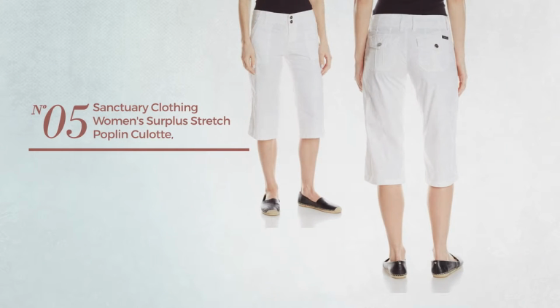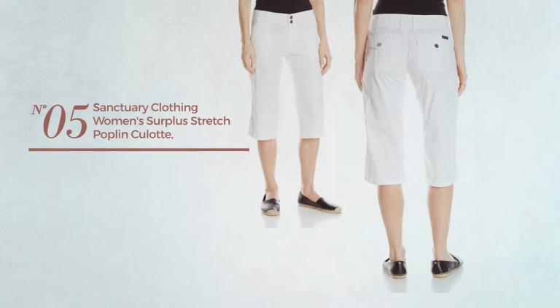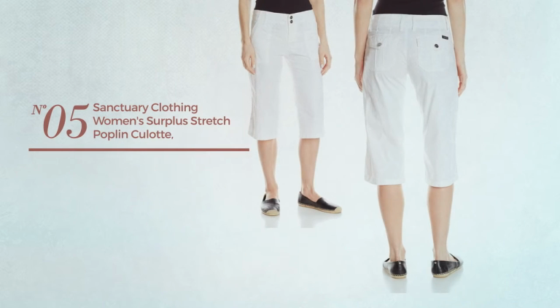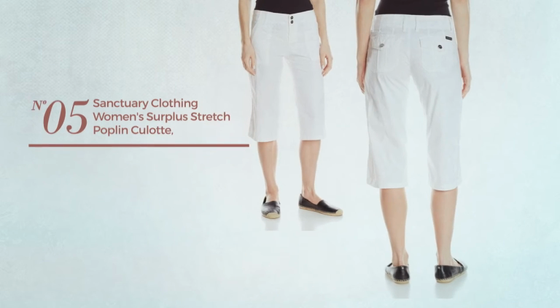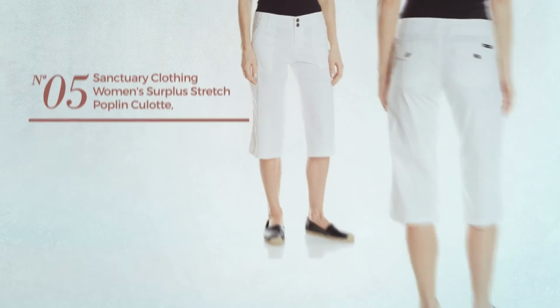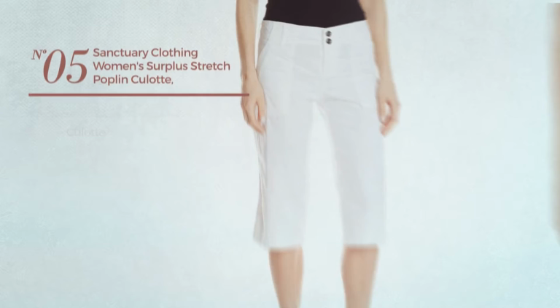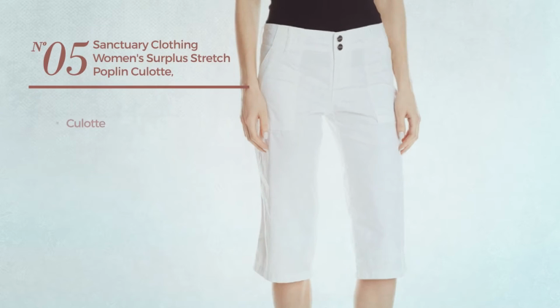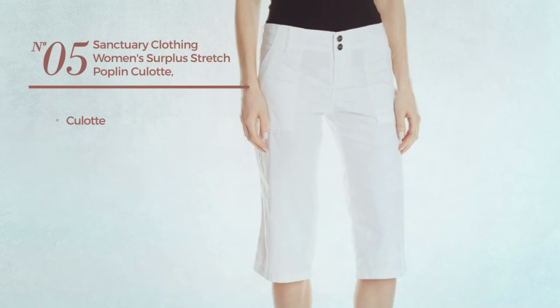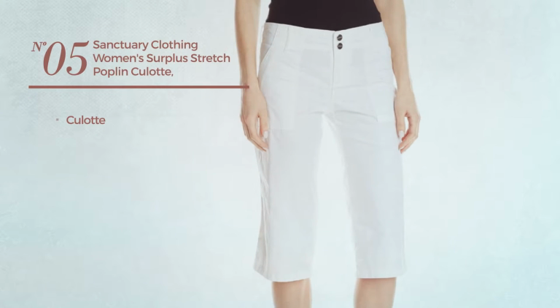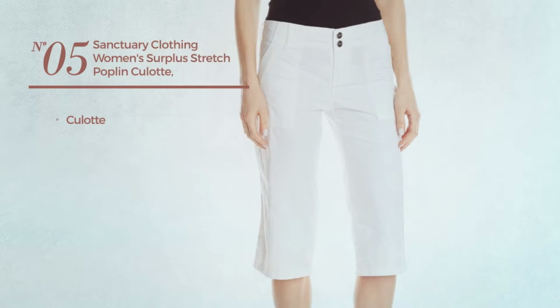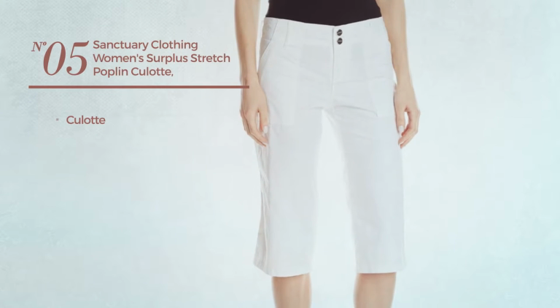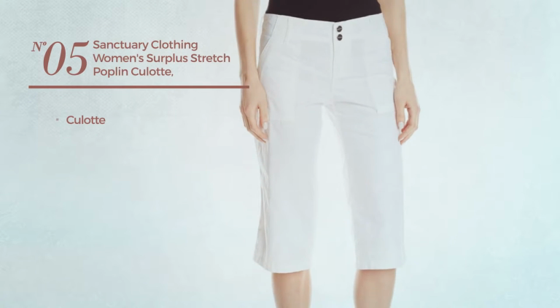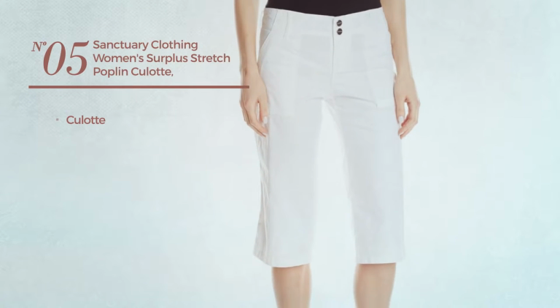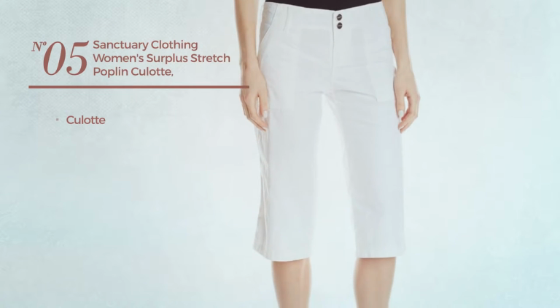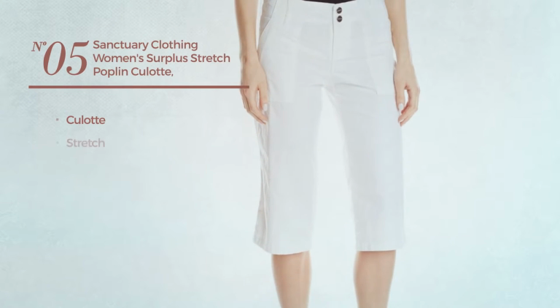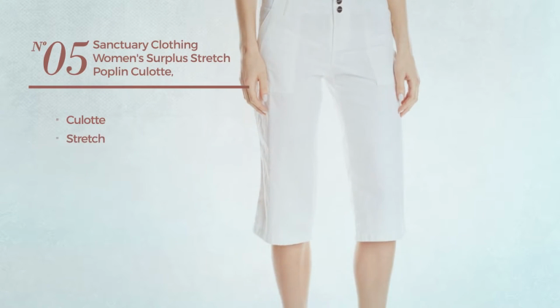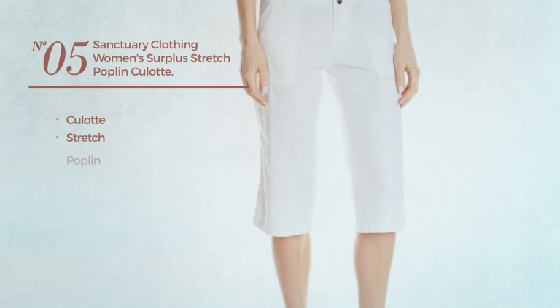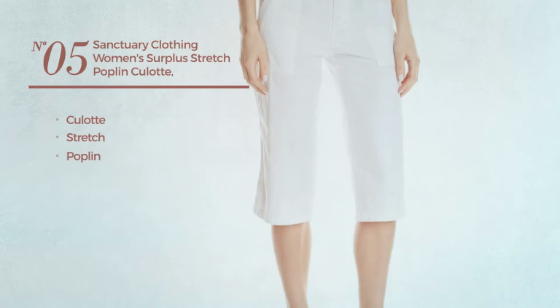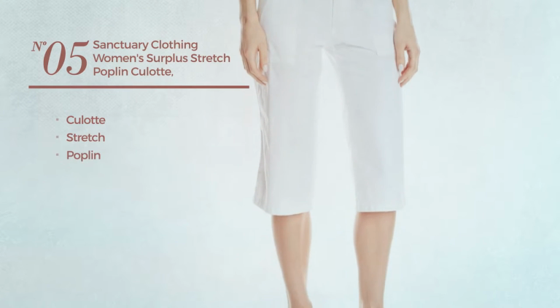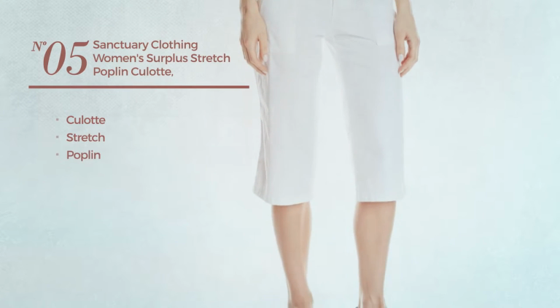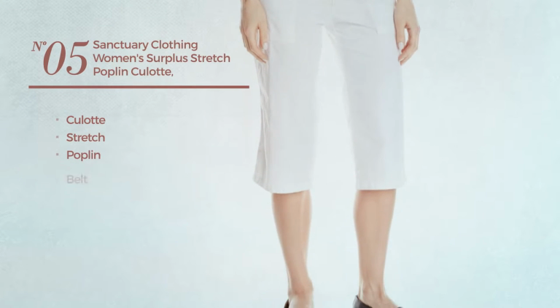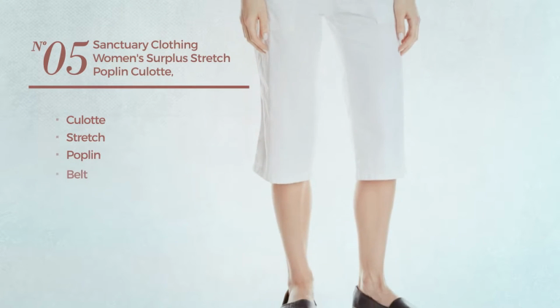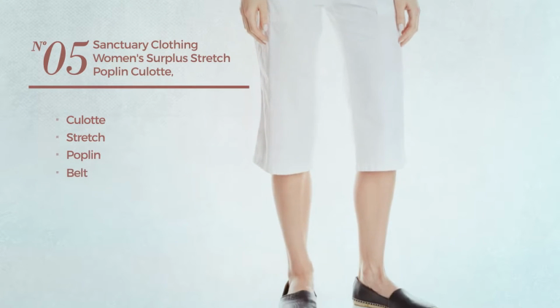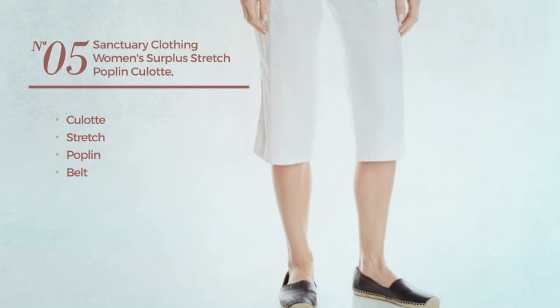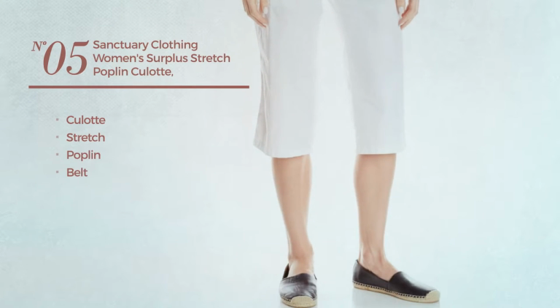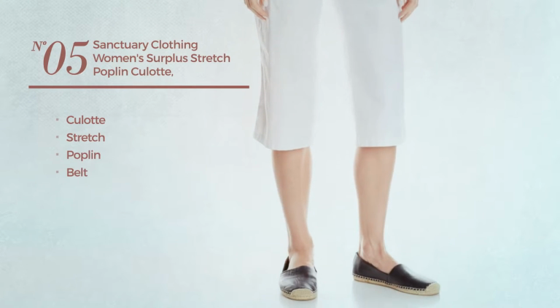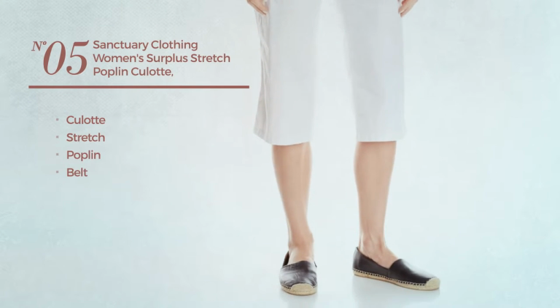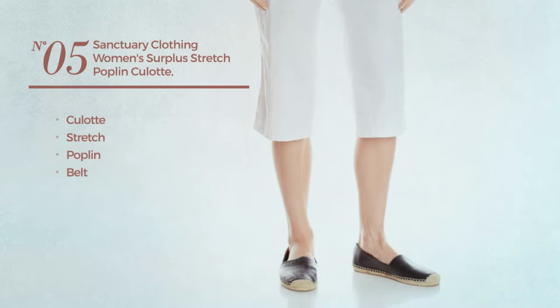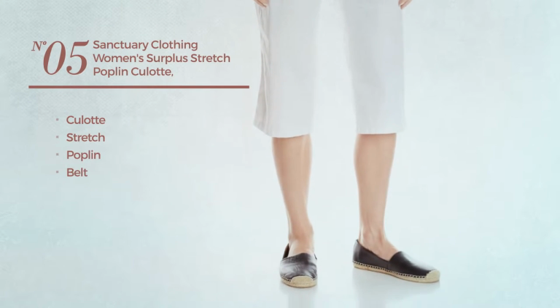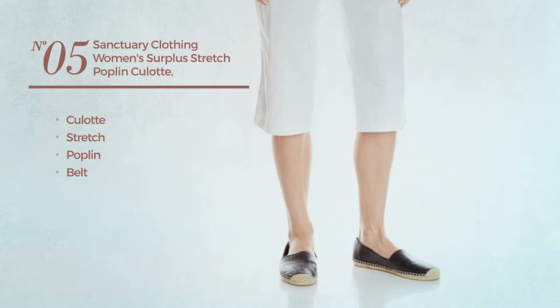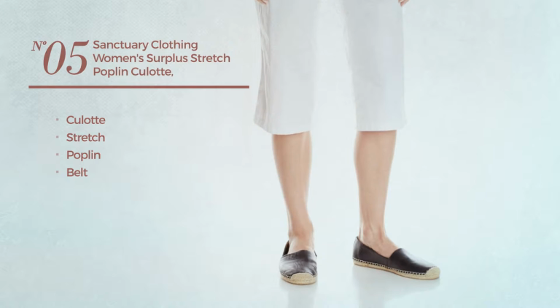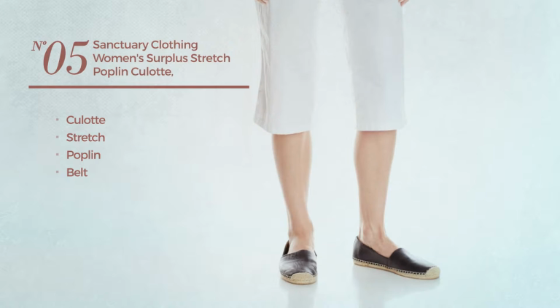Number 5. A culotte garment made of stretch poplin, with a belt. Available in 2 other colors.